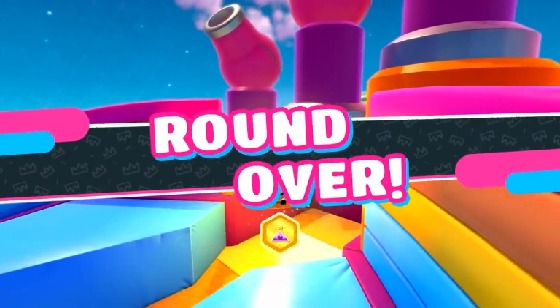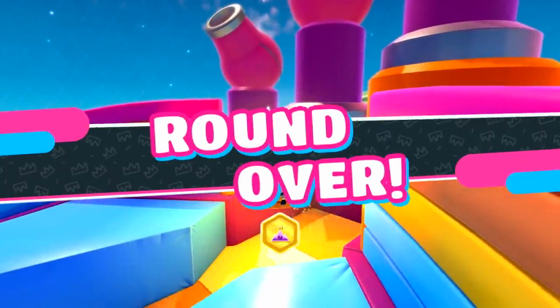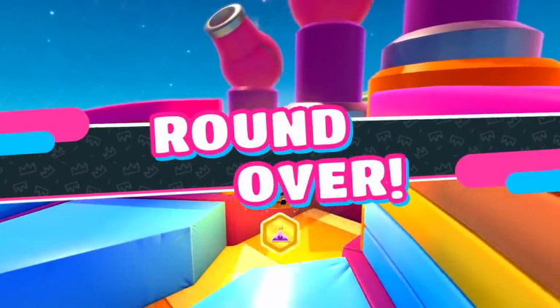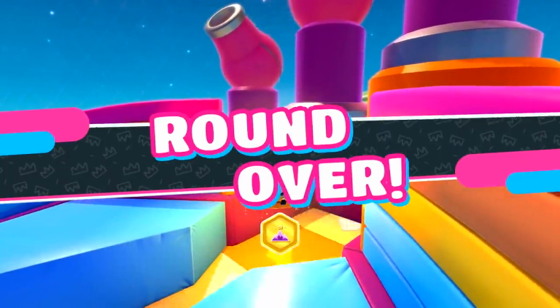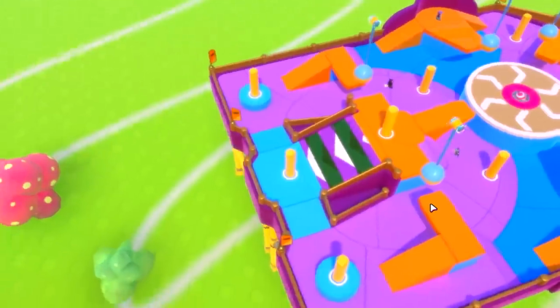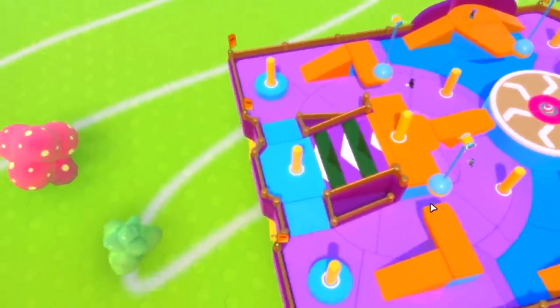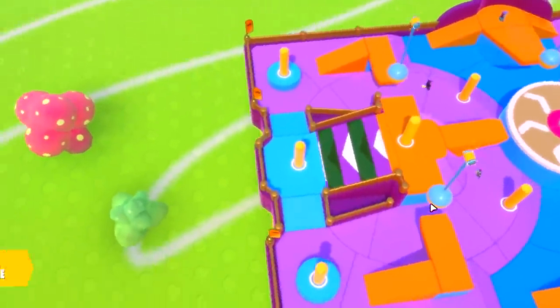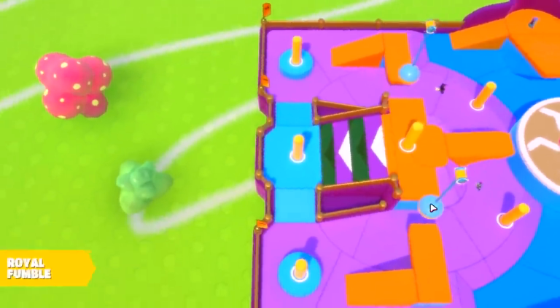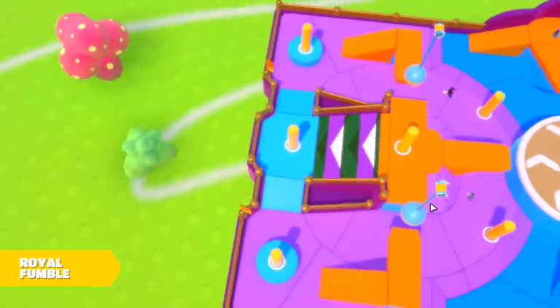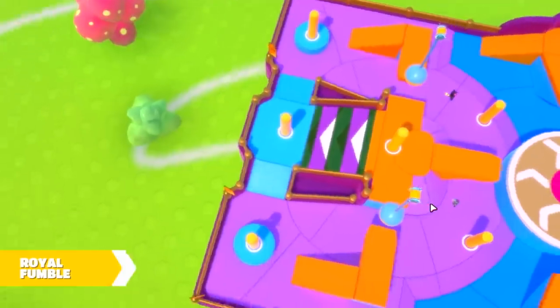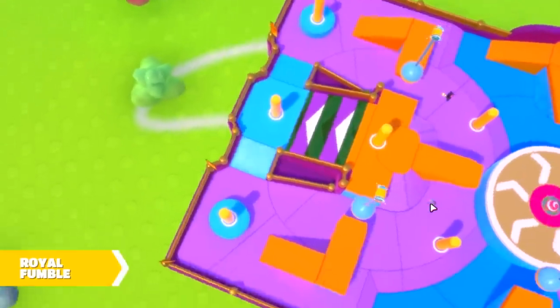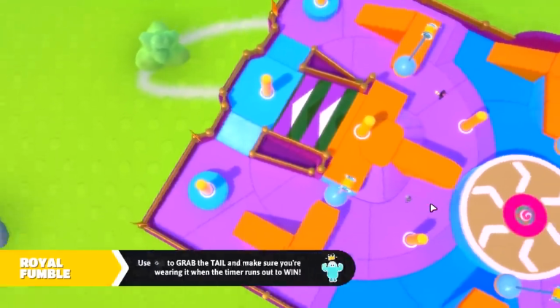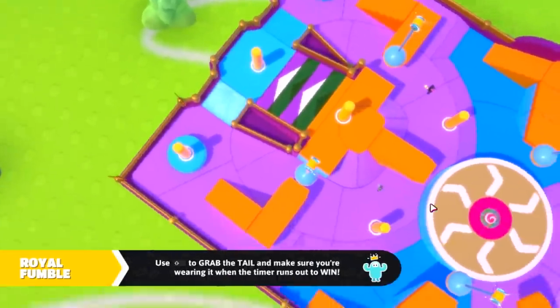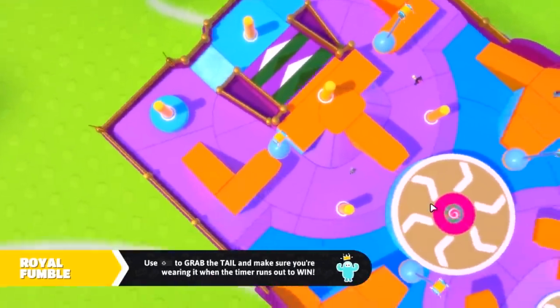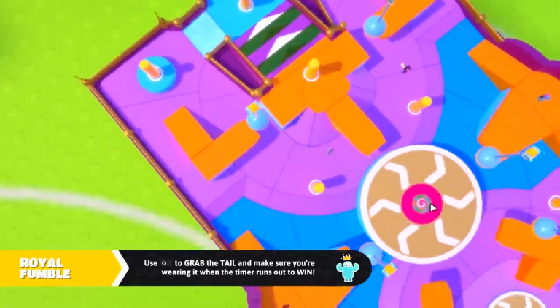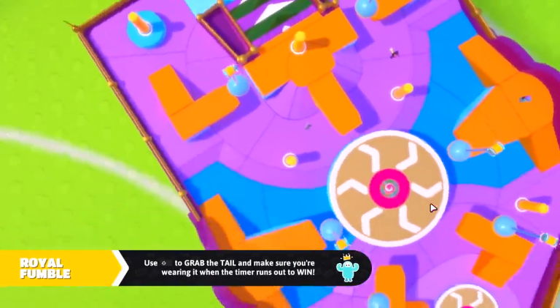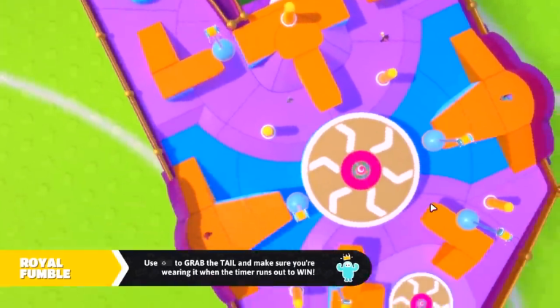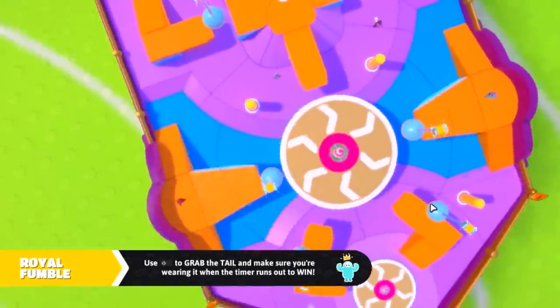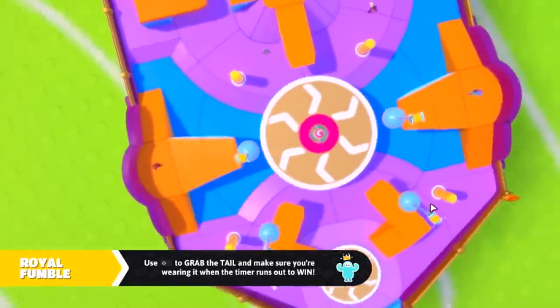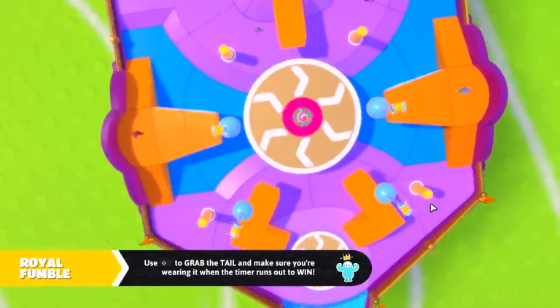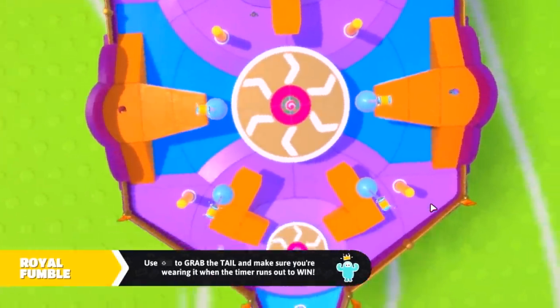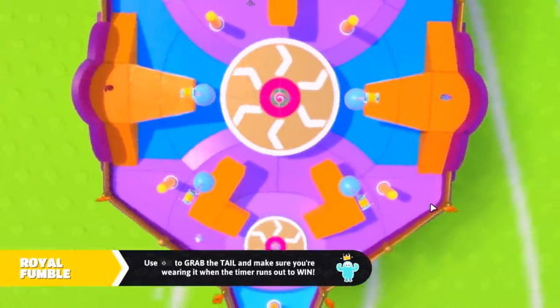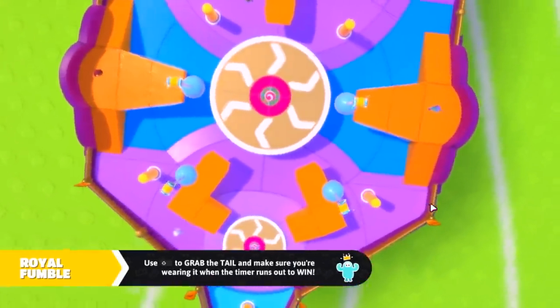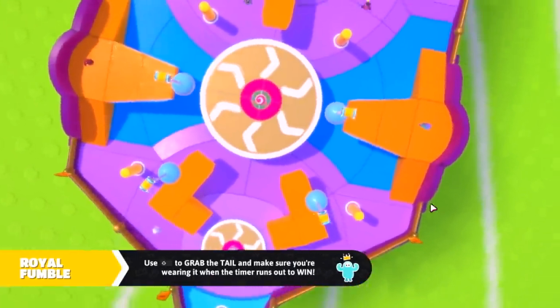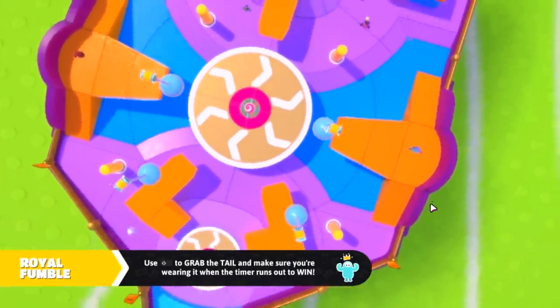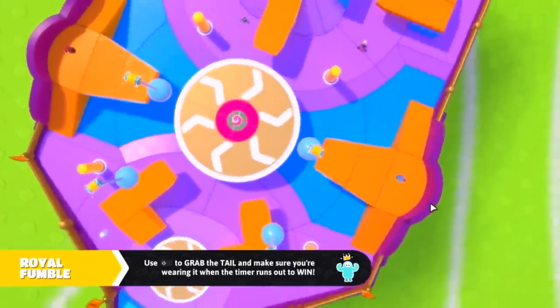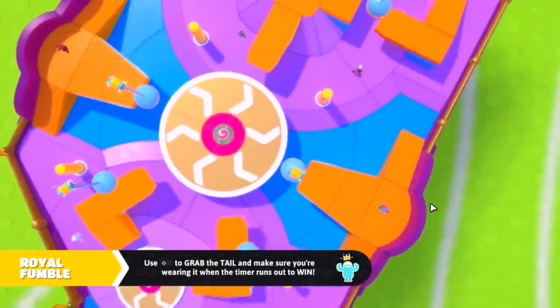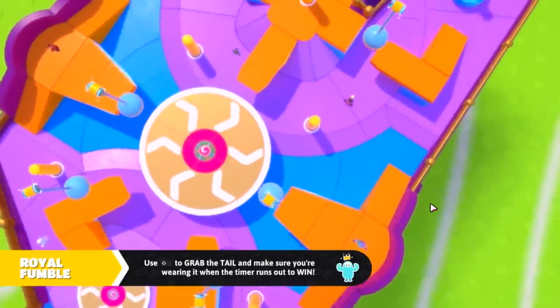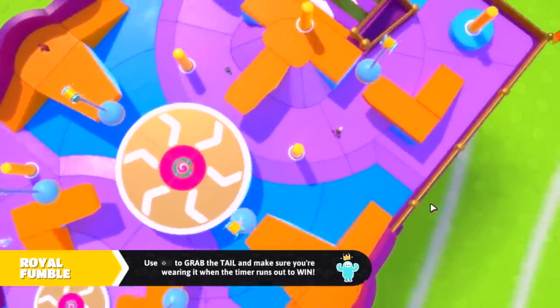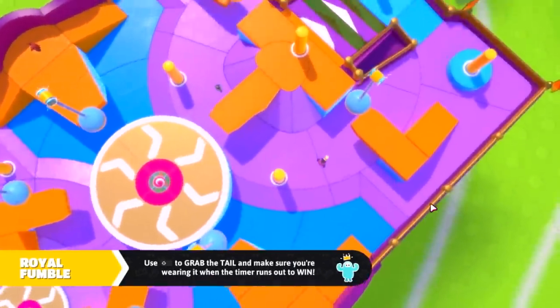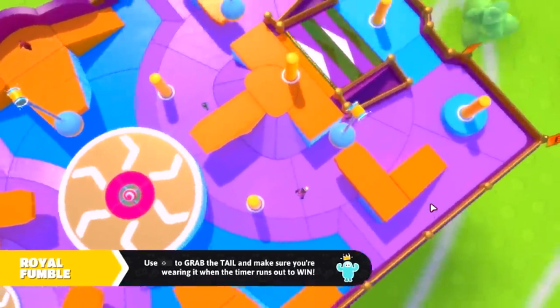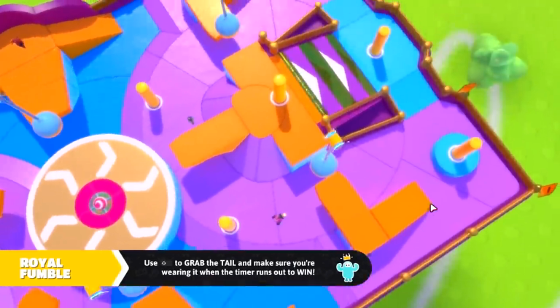The other main tip for Fall Mountain: you cannot grab after you dive, so whatever you do, do not dive for the crown — just jump.